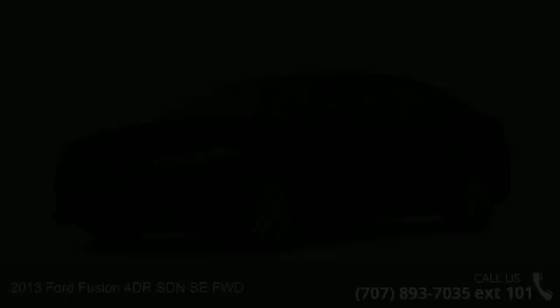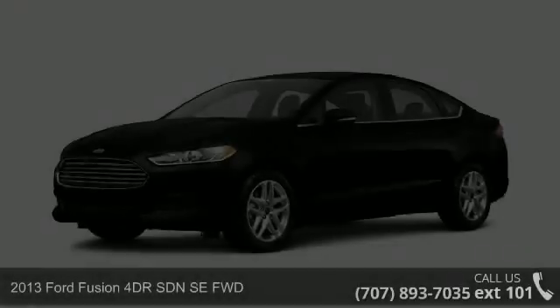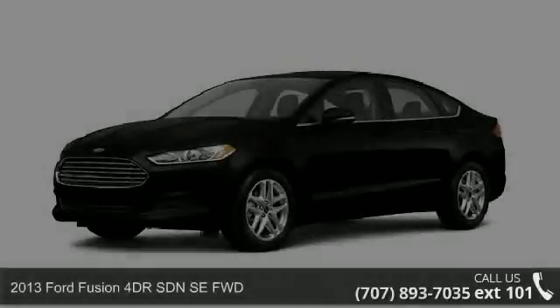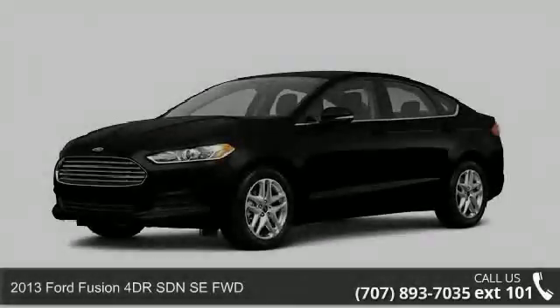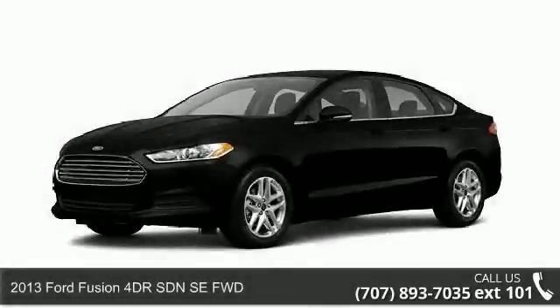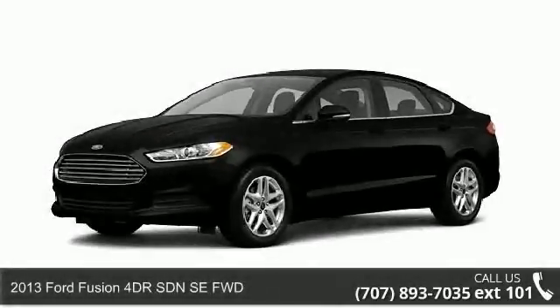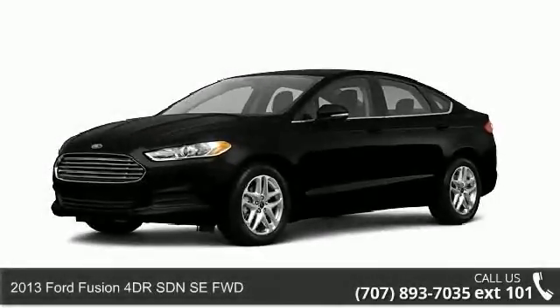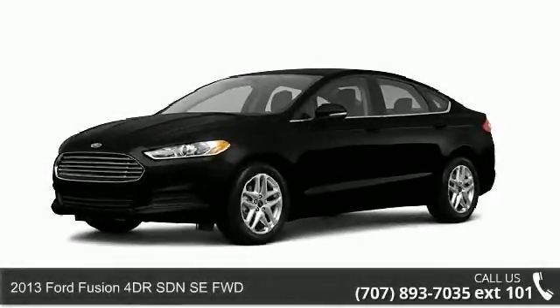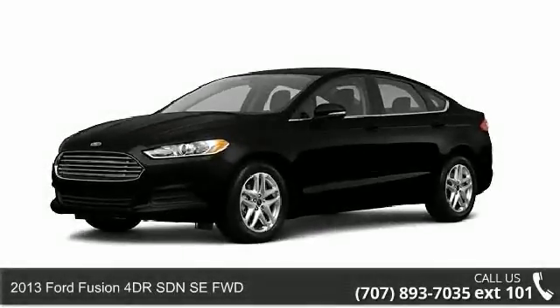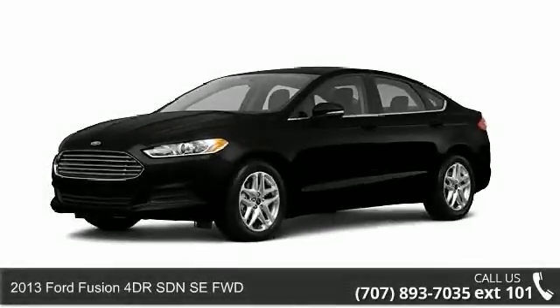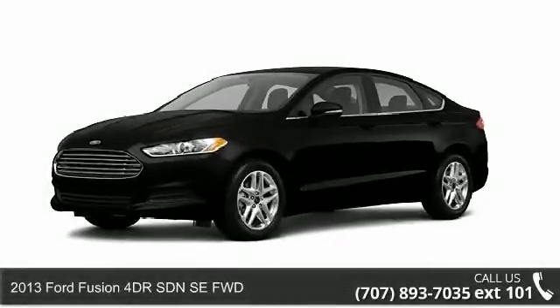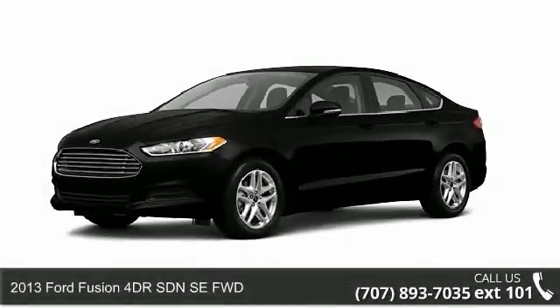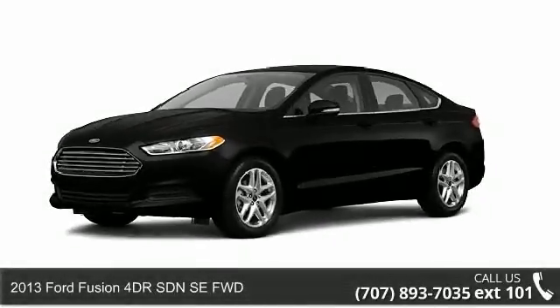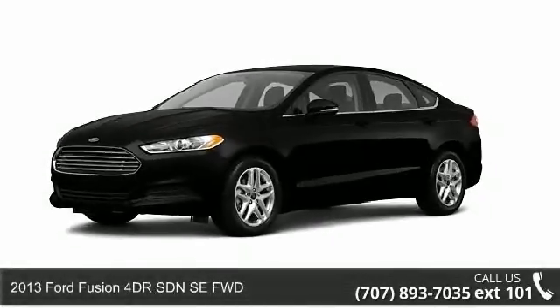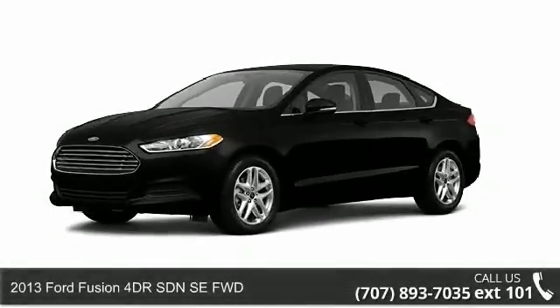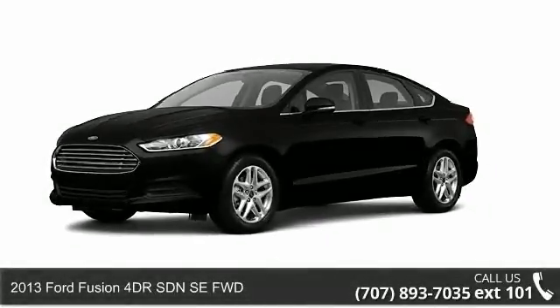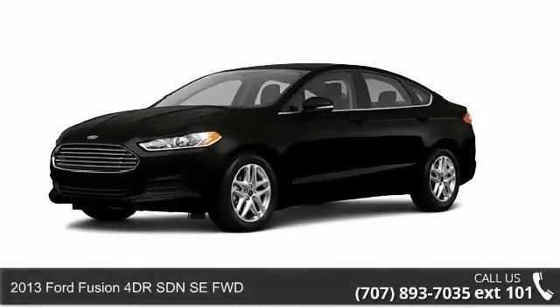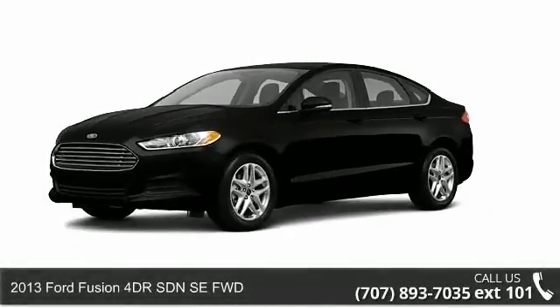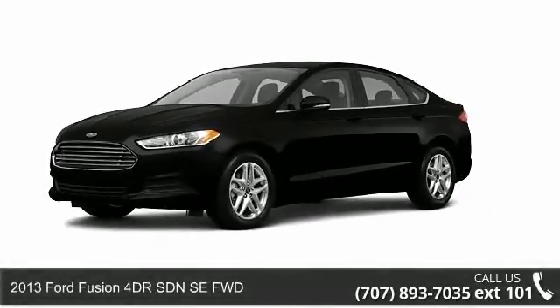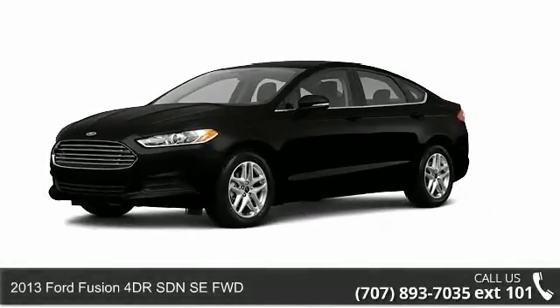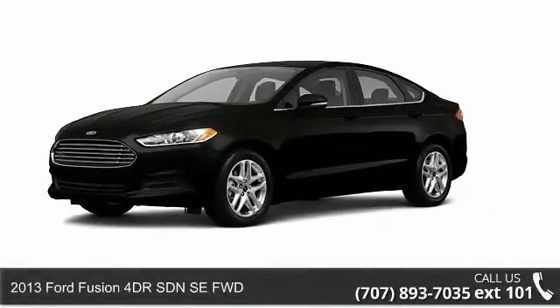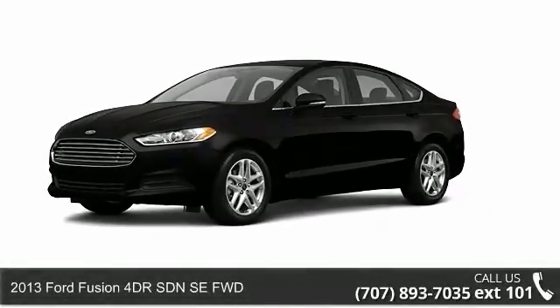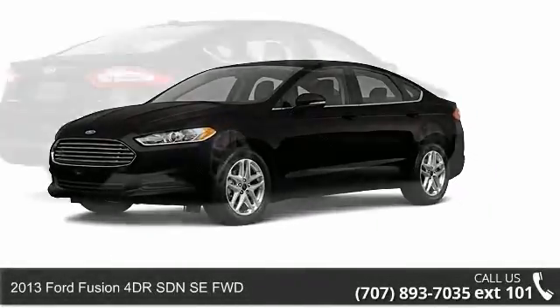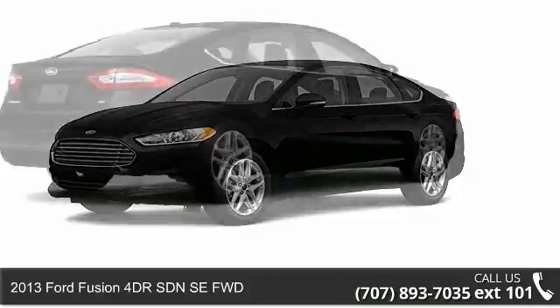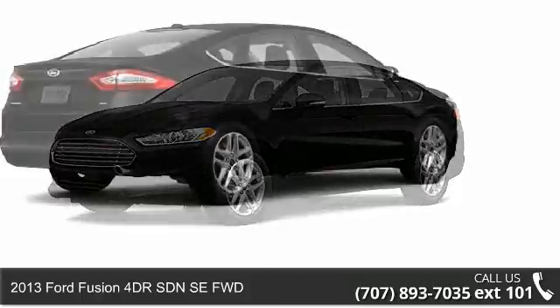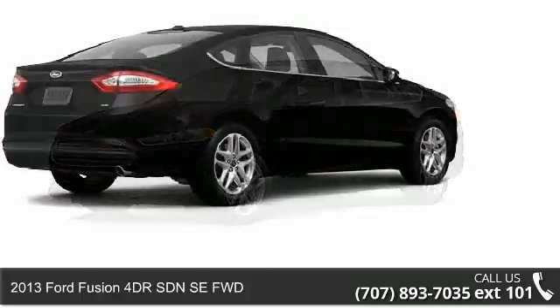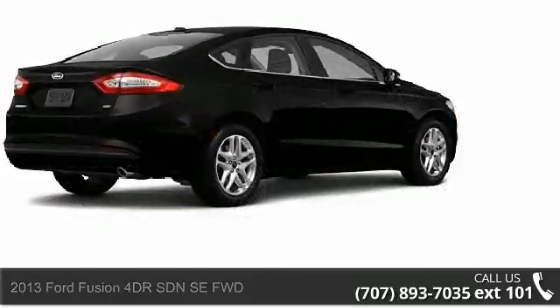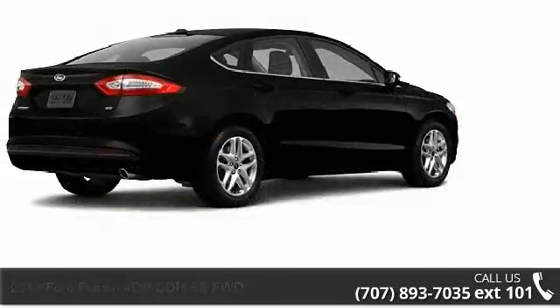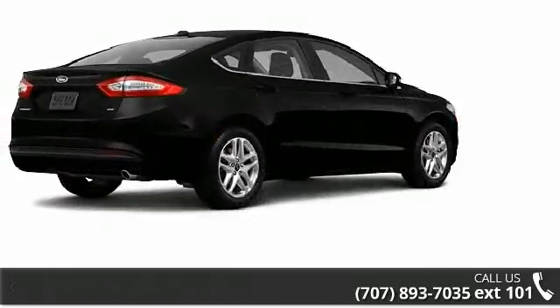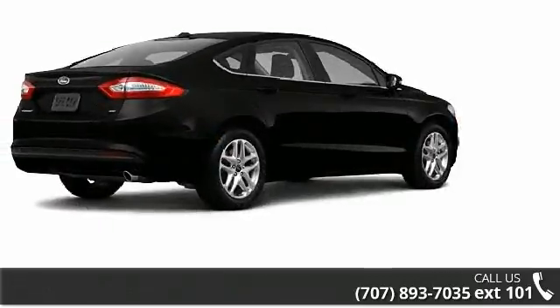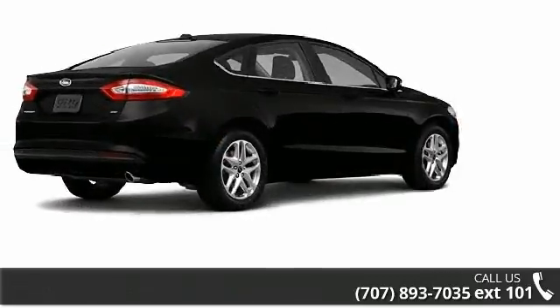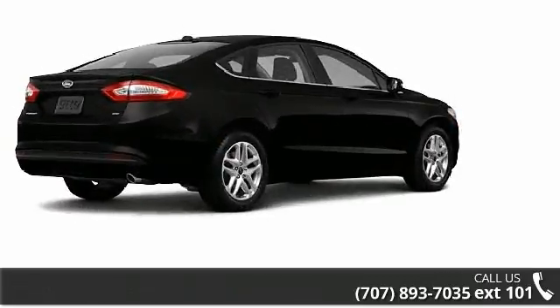Step into the 2013 Ford Fusion. If you are looking for a first-rate auto, this one could be yours today.